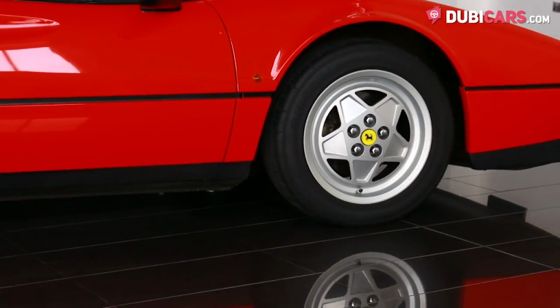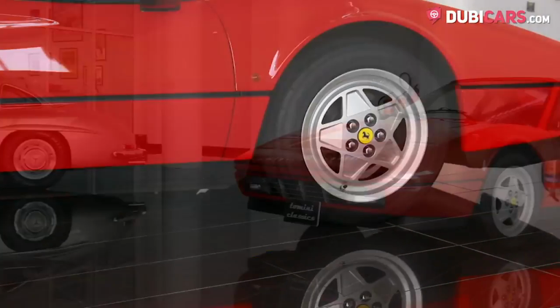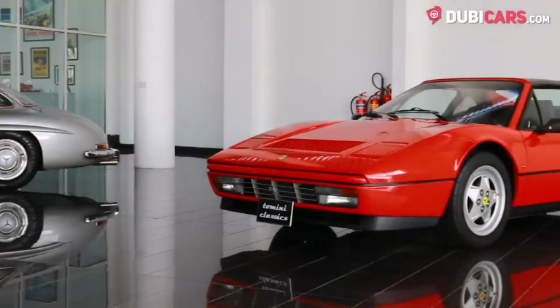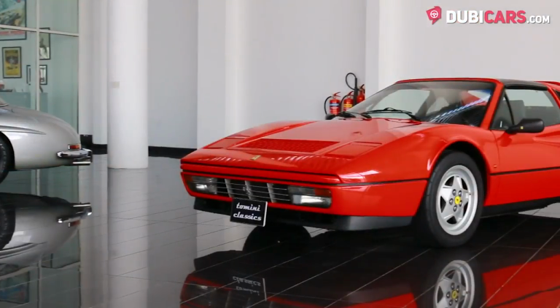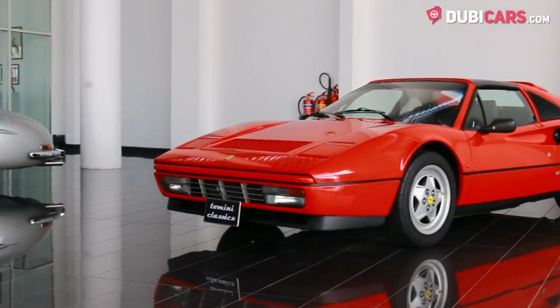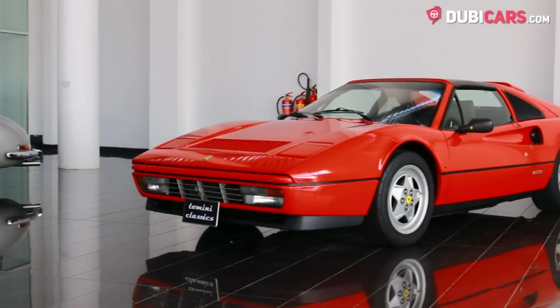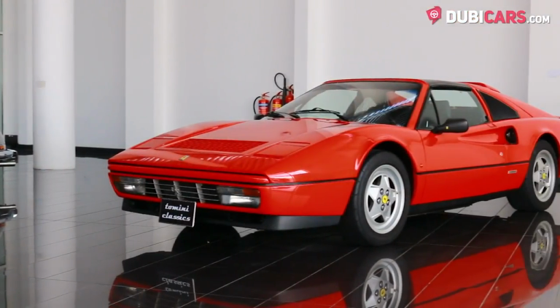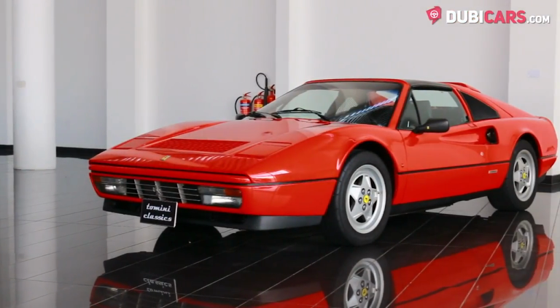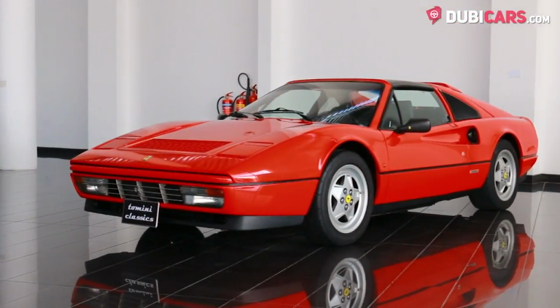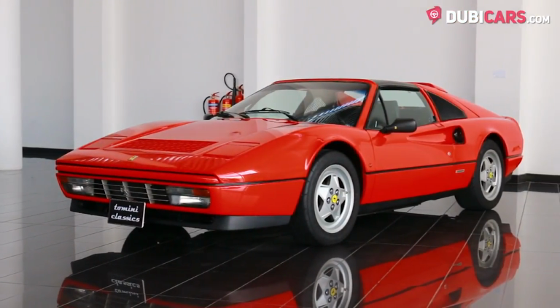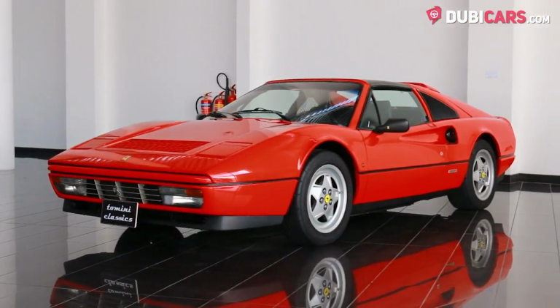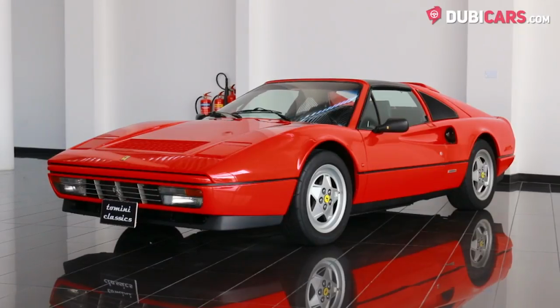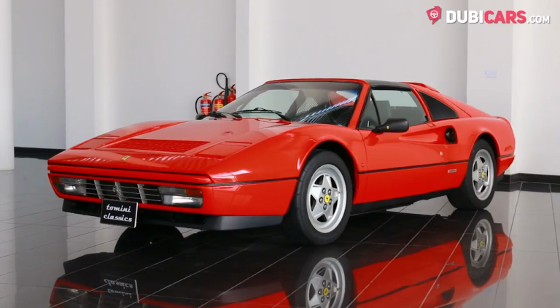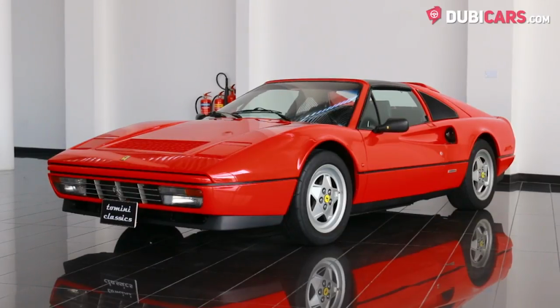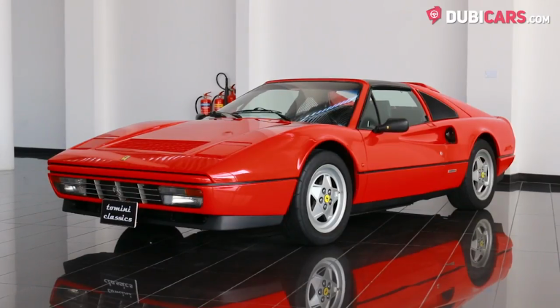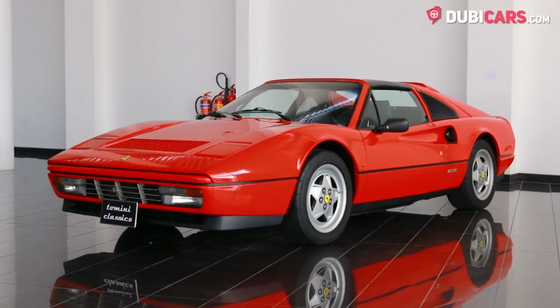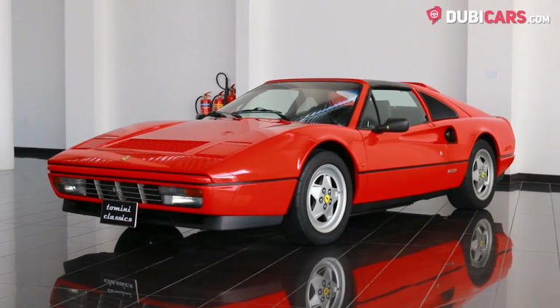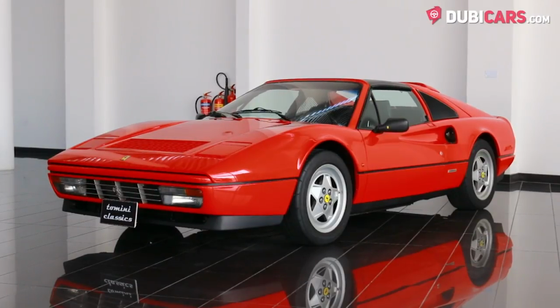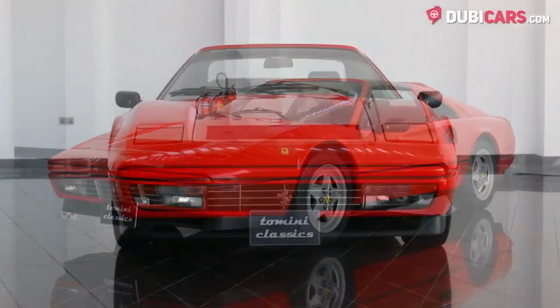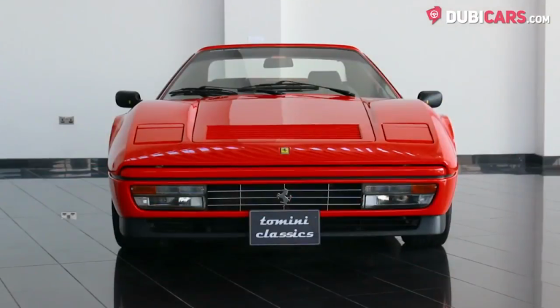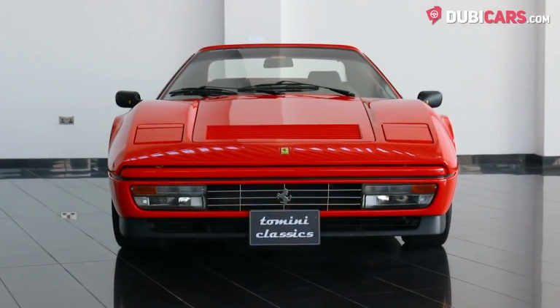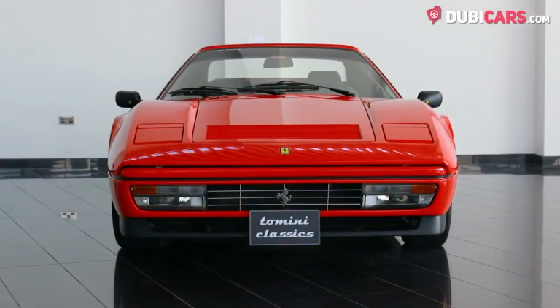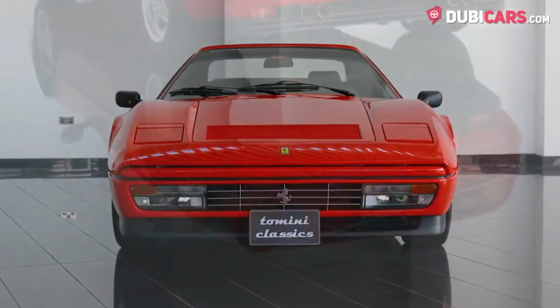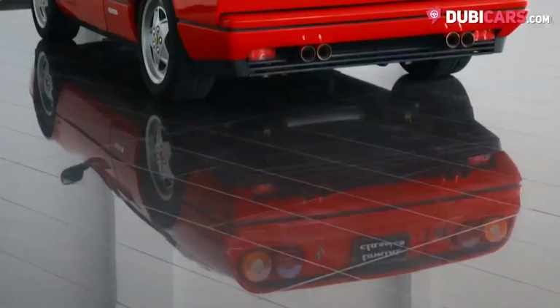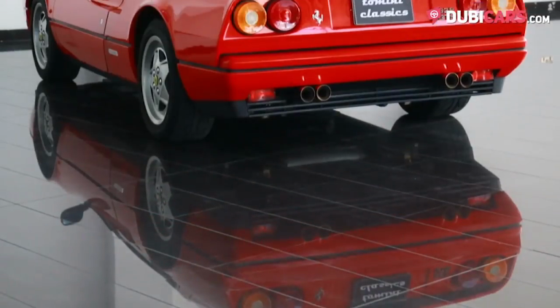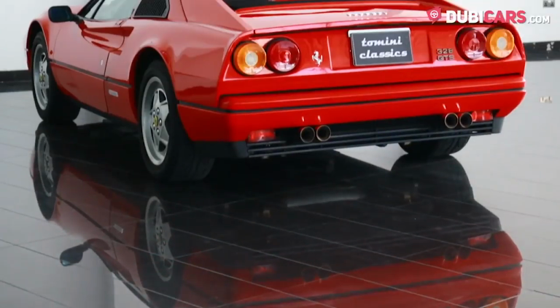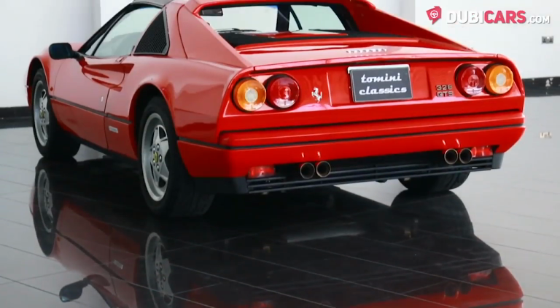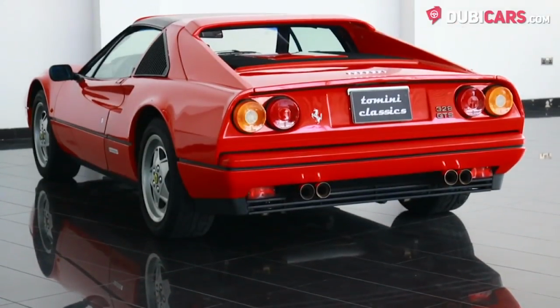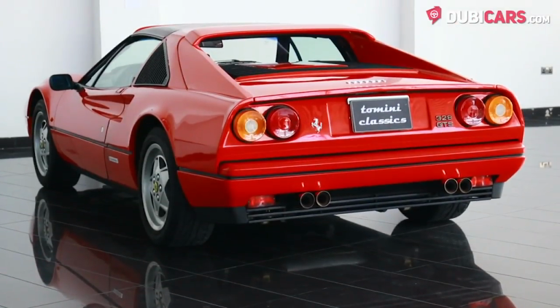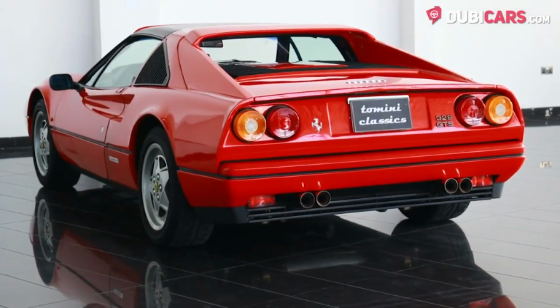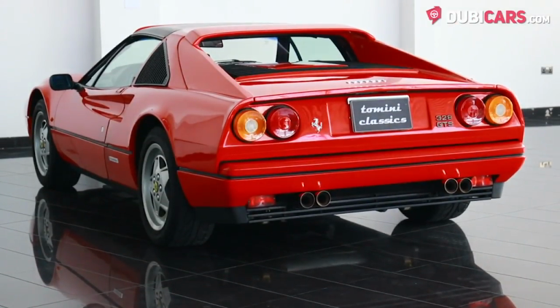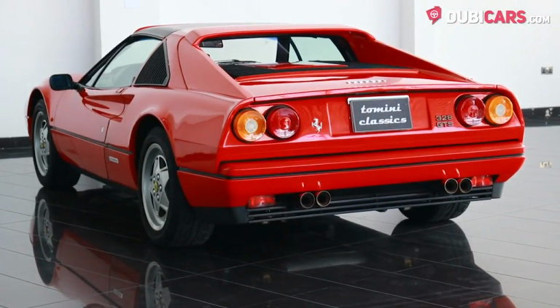Covered in pristine red paint, there are 16-inch rims on each corner, pop-up headlights, and an iconic prancing horse styling.